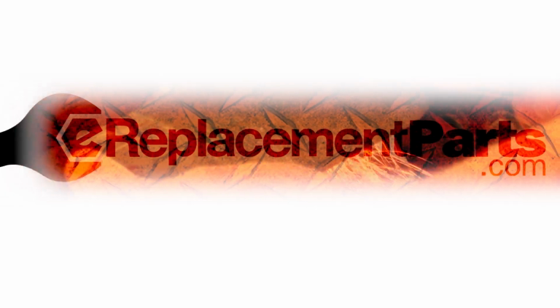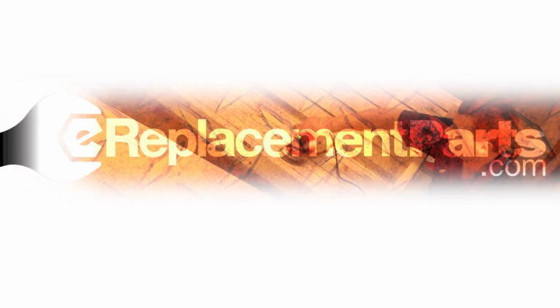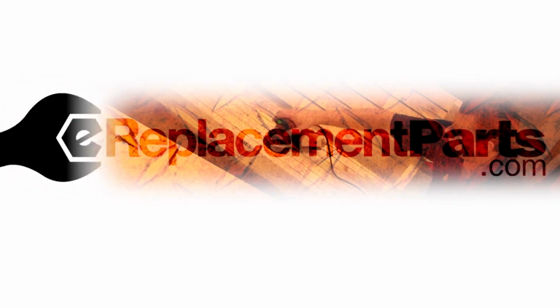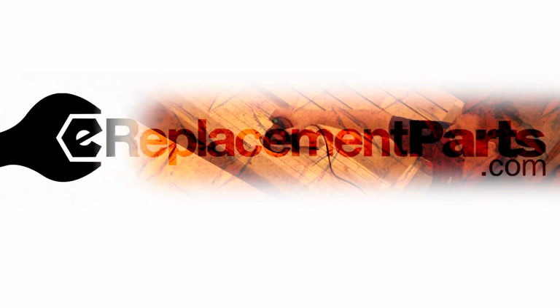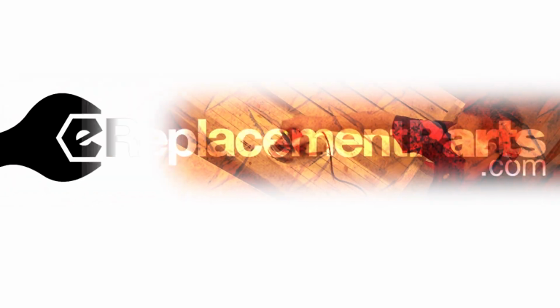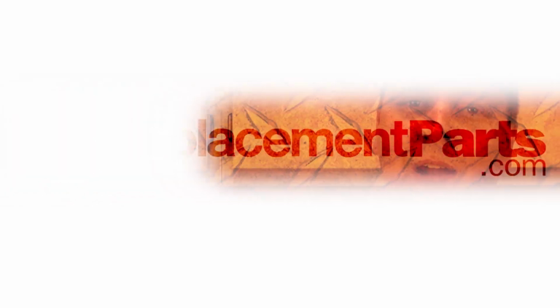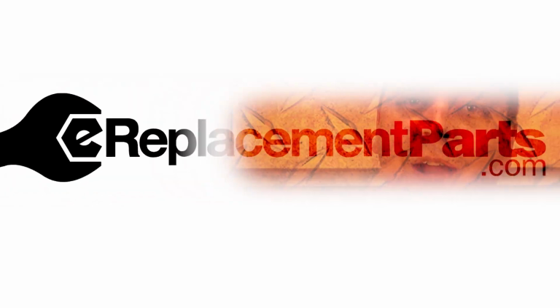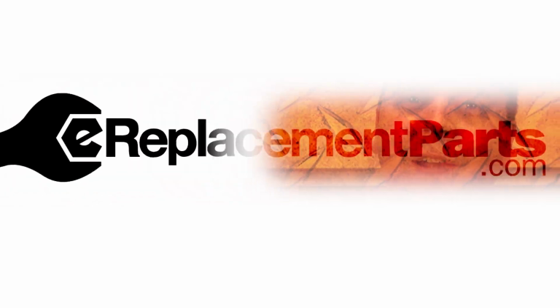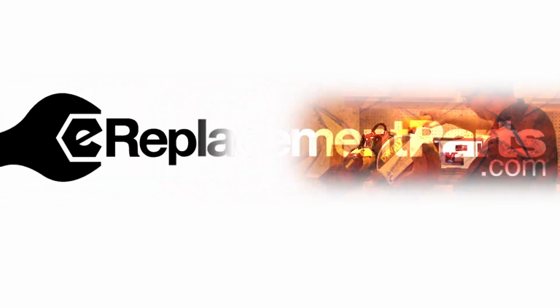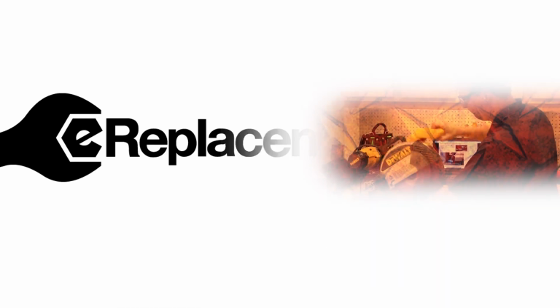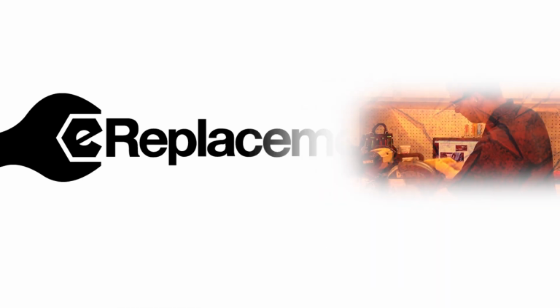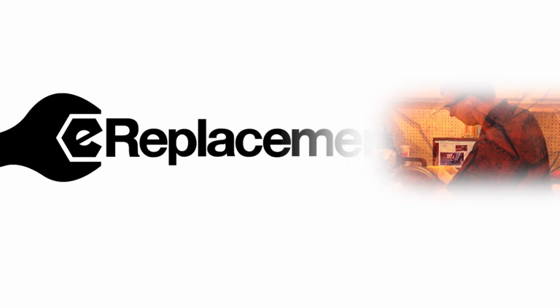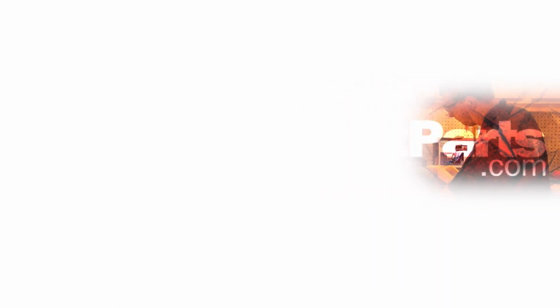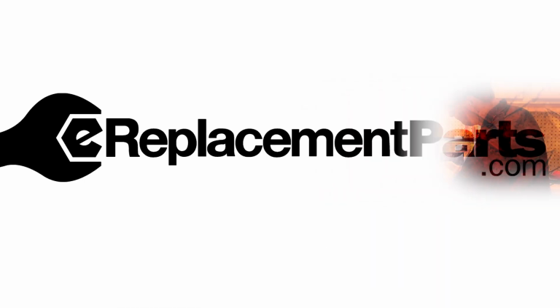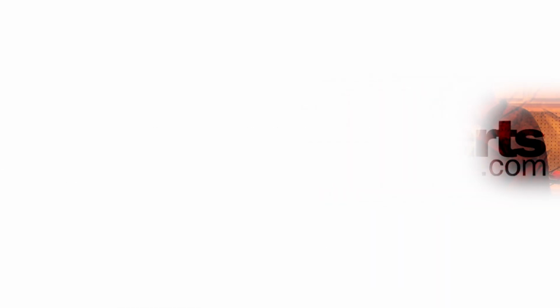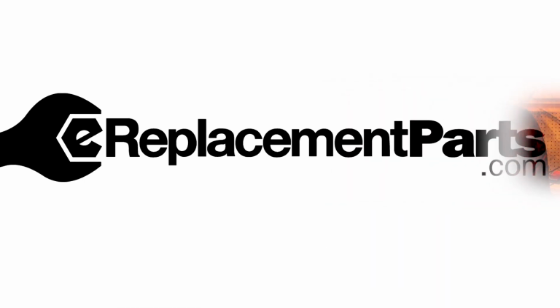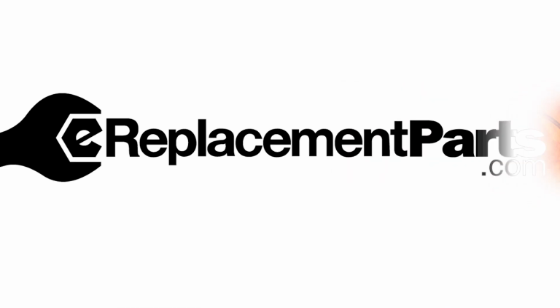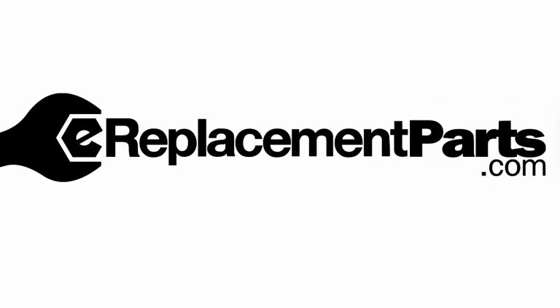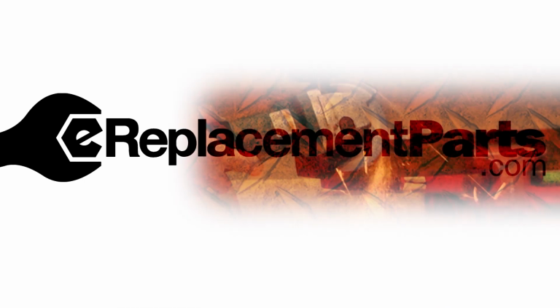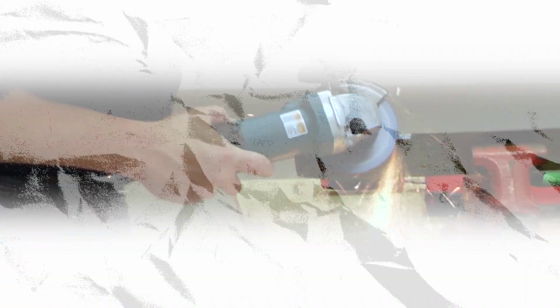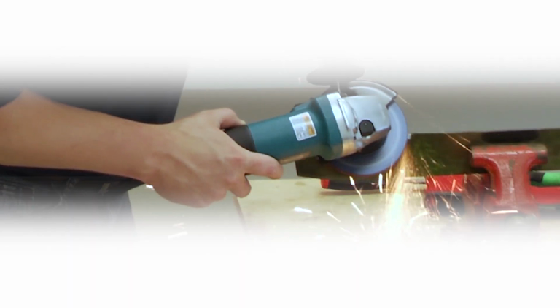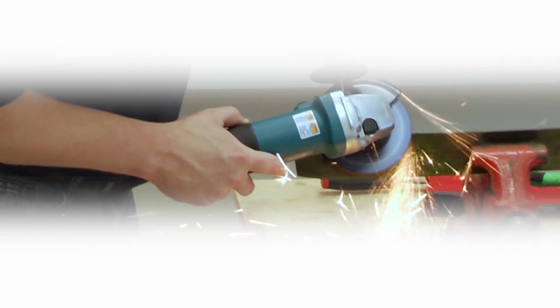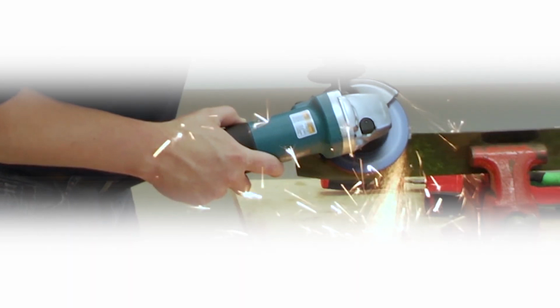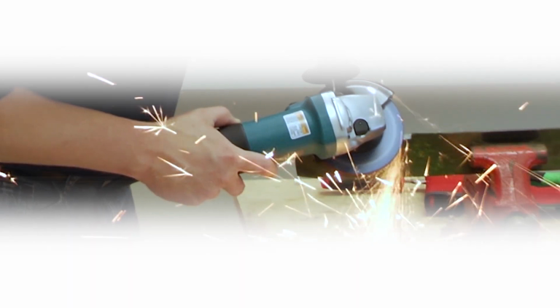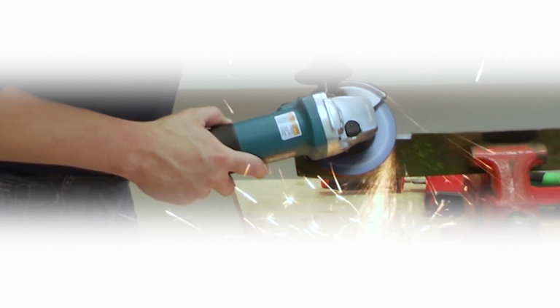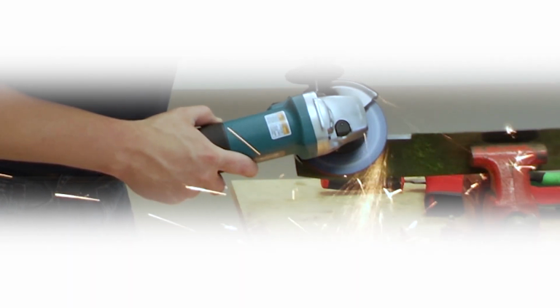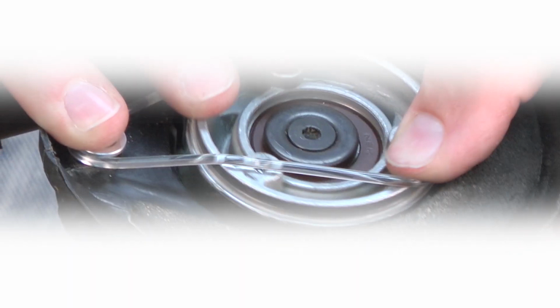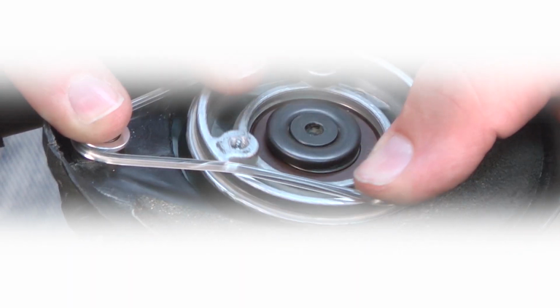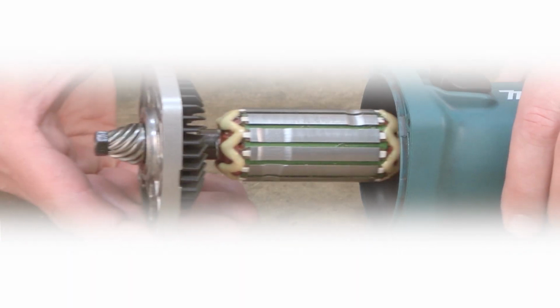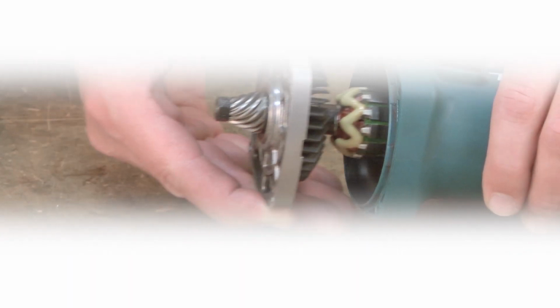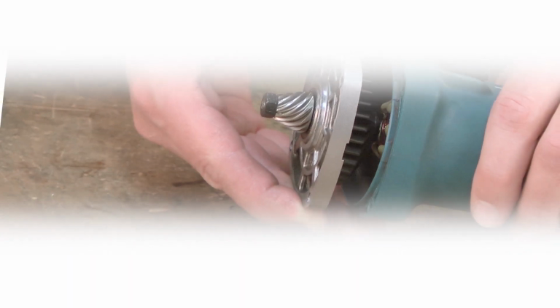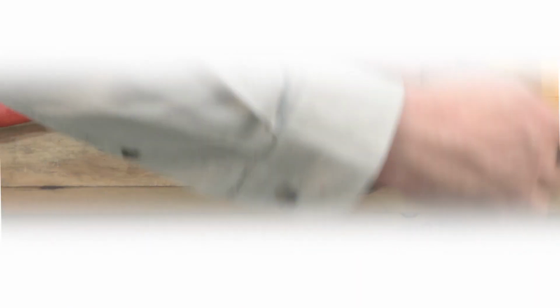I'm Mark Sodja. Do-it-yourself repairs like these are easier than you might think.